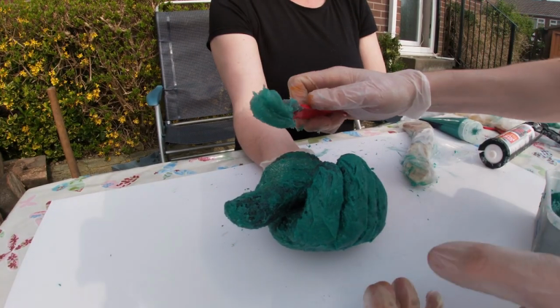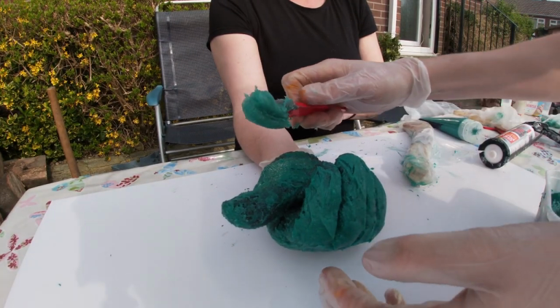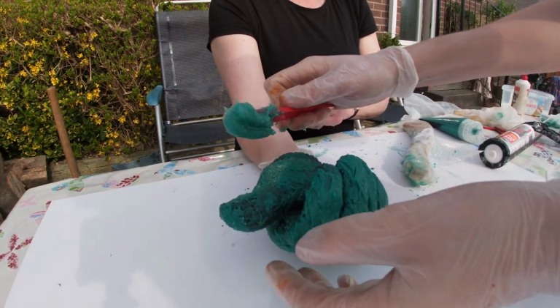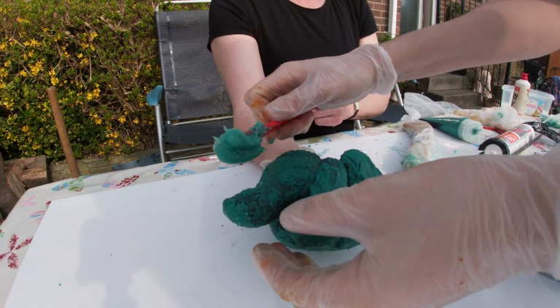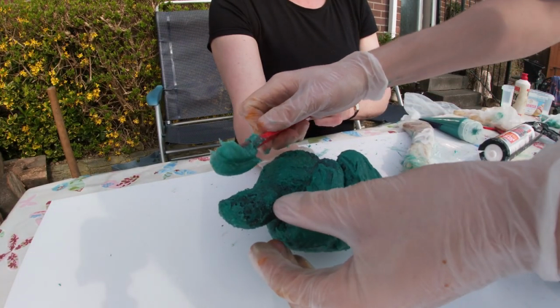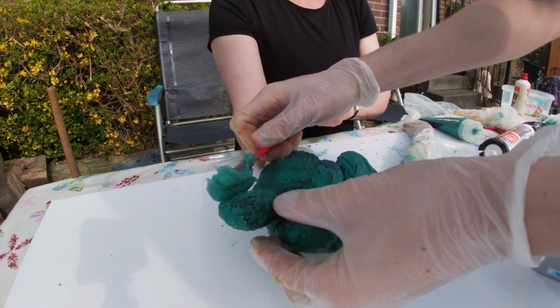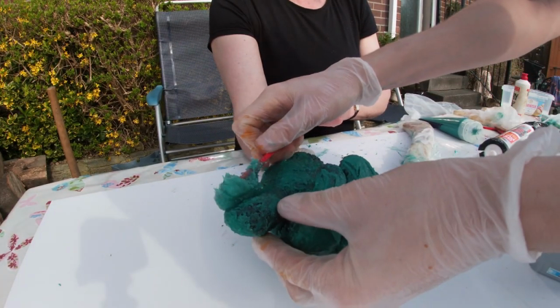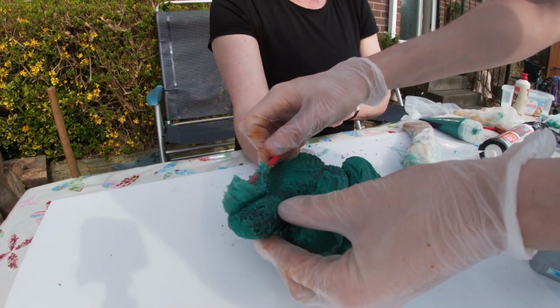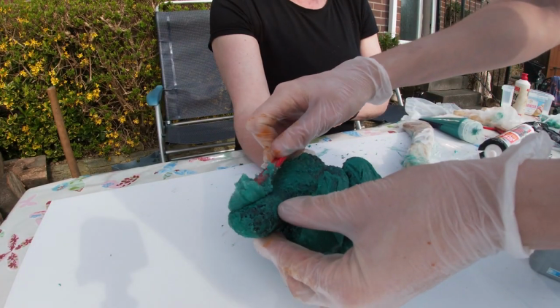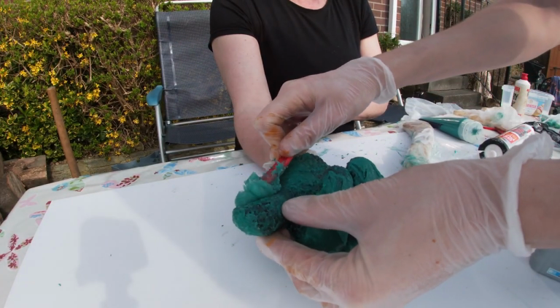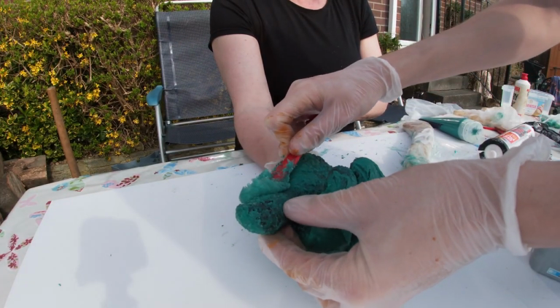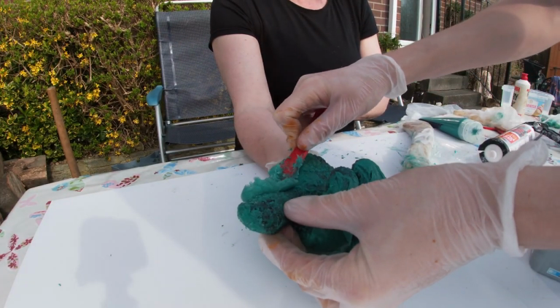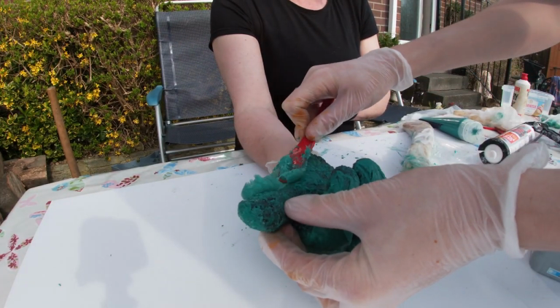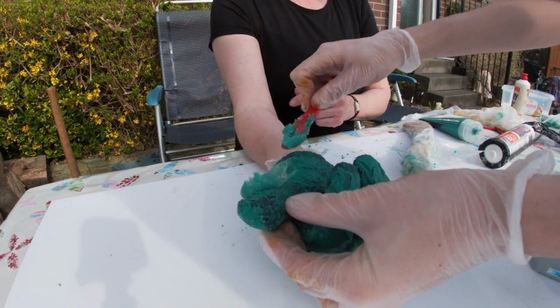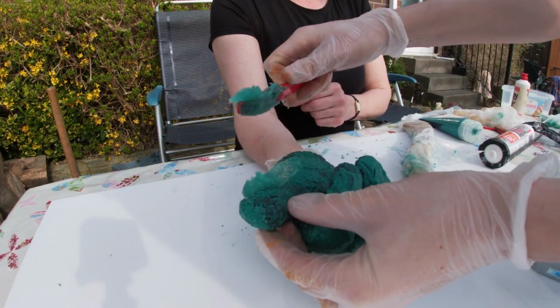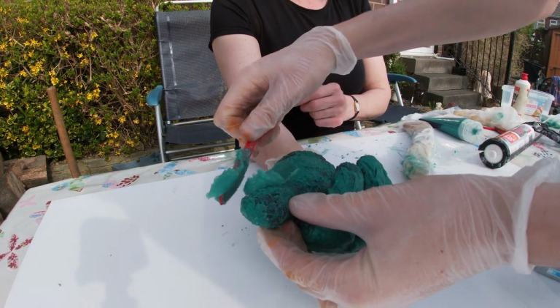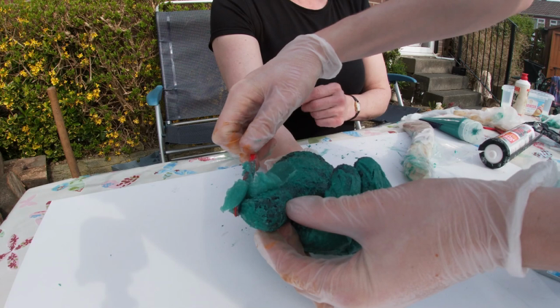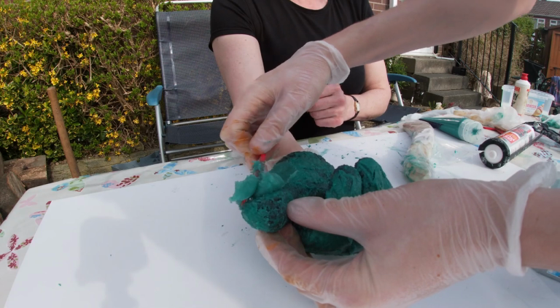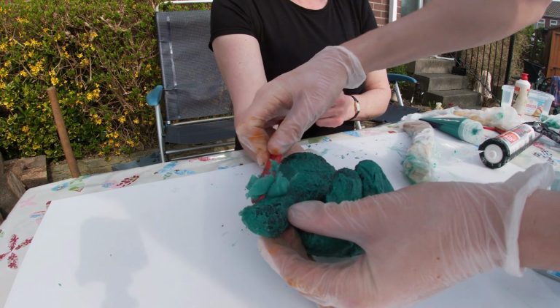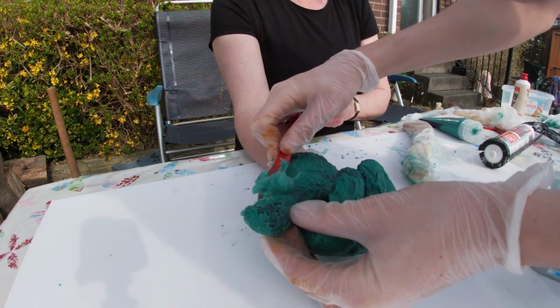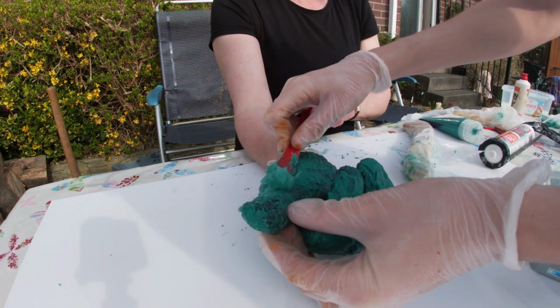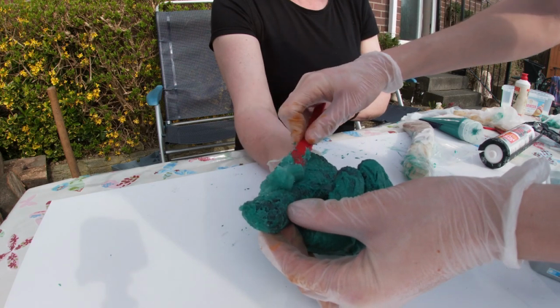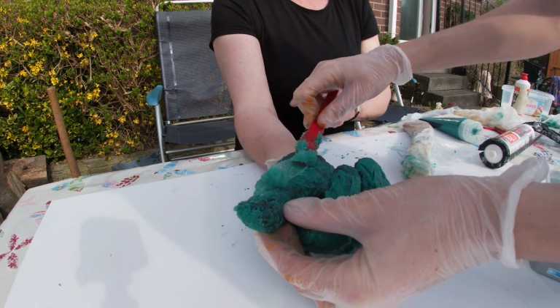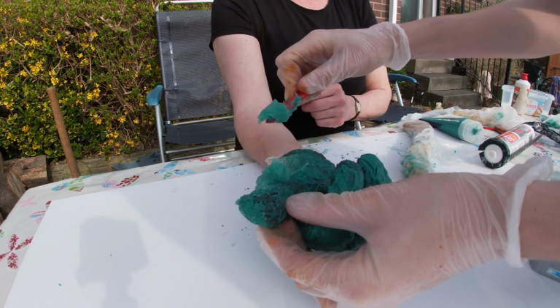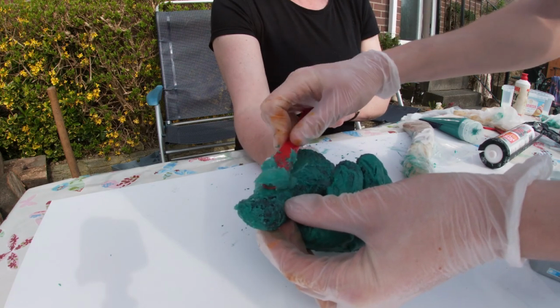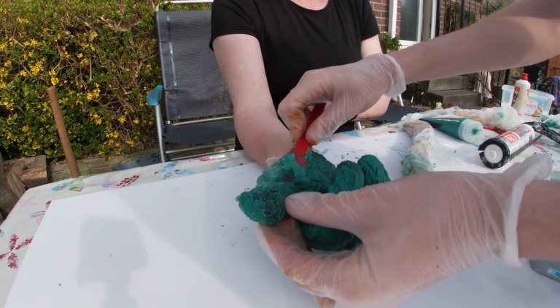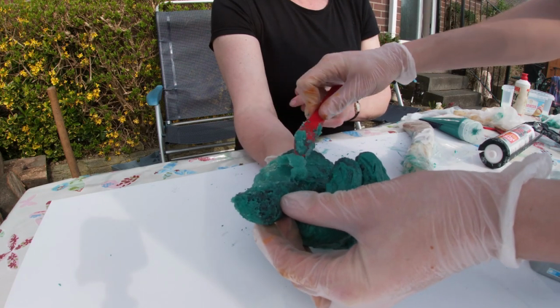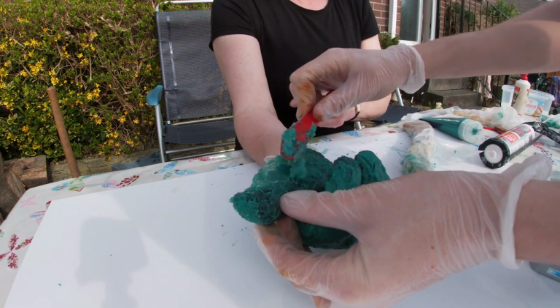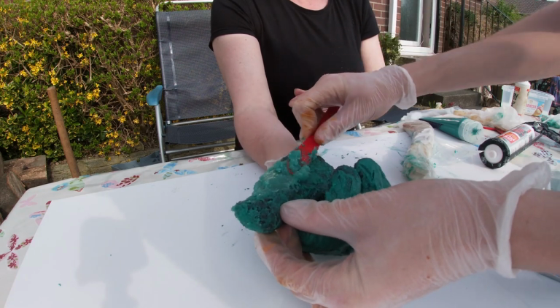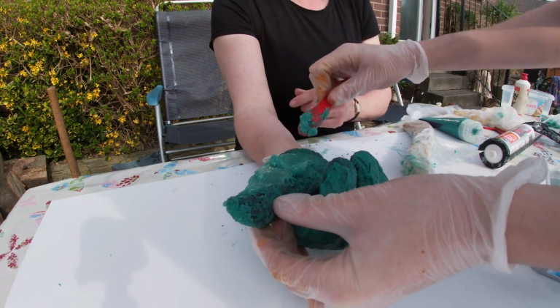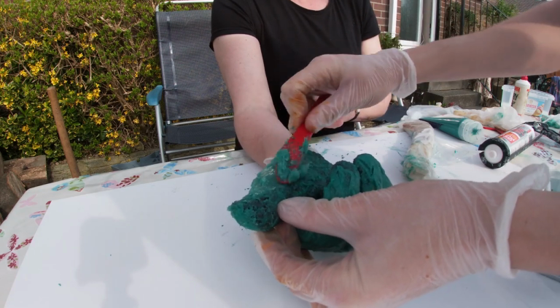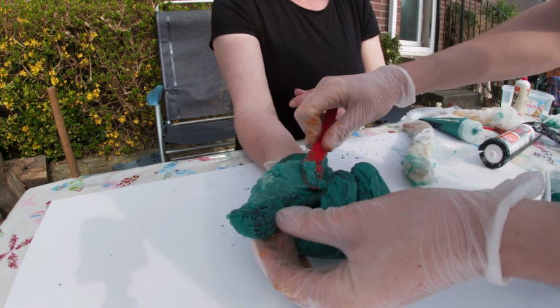Okay, just checking the underneath. We've got a bit more on our third layer now.